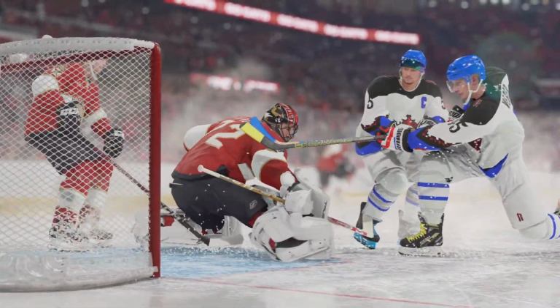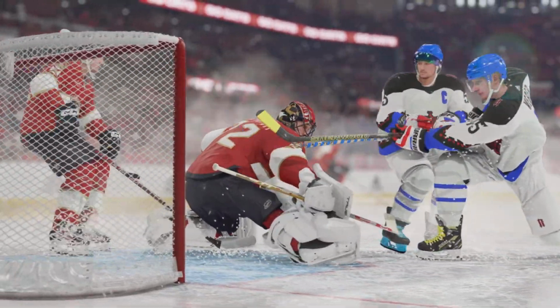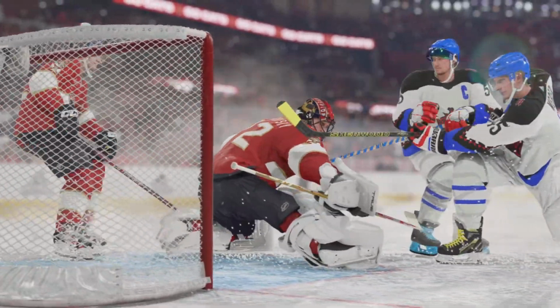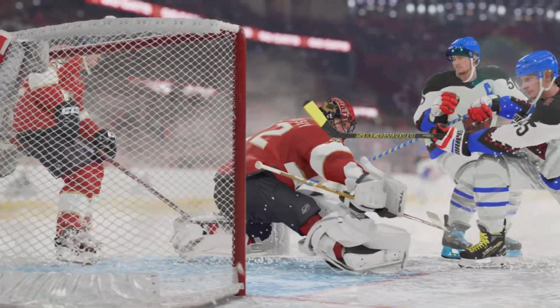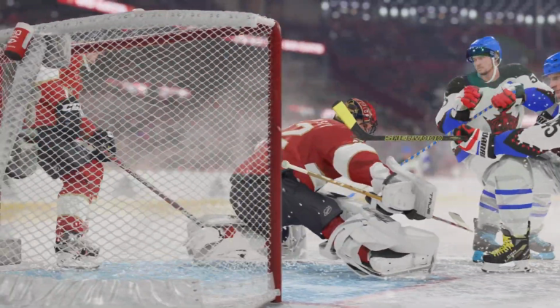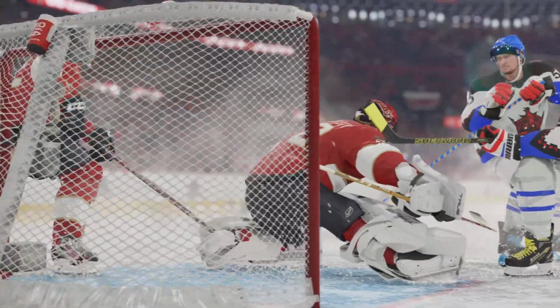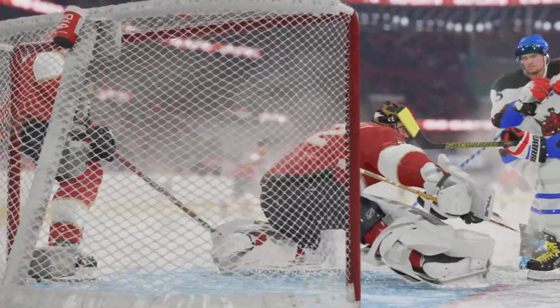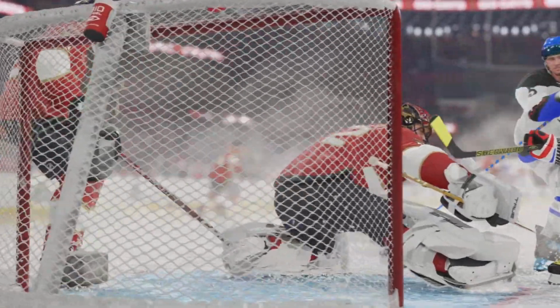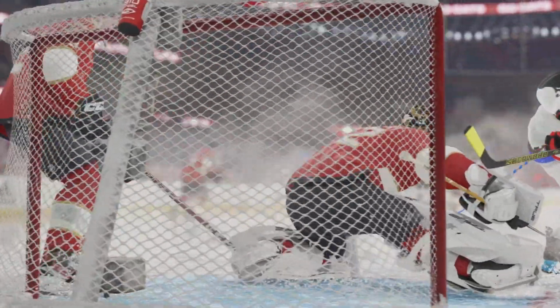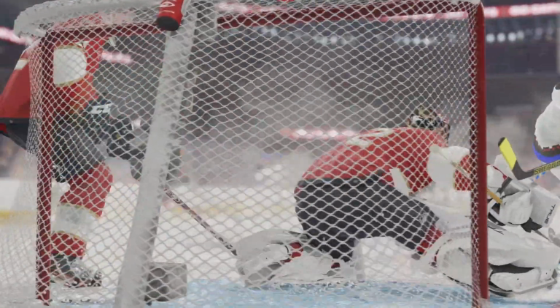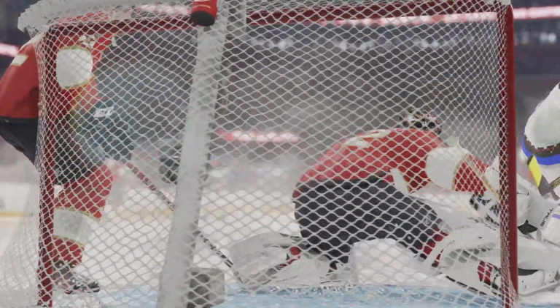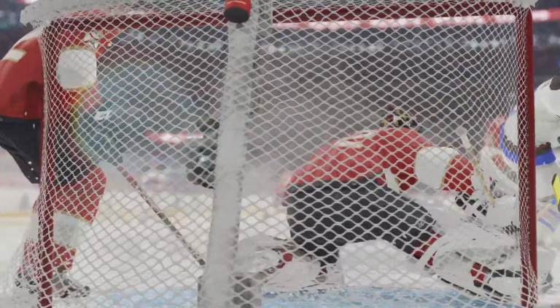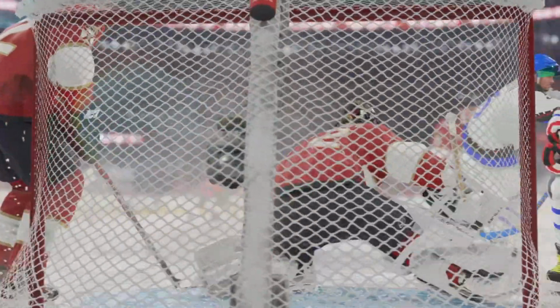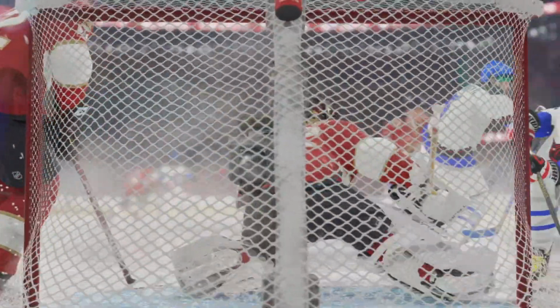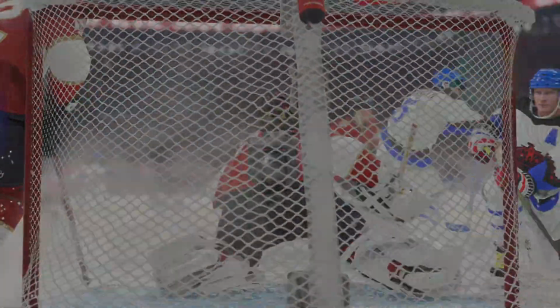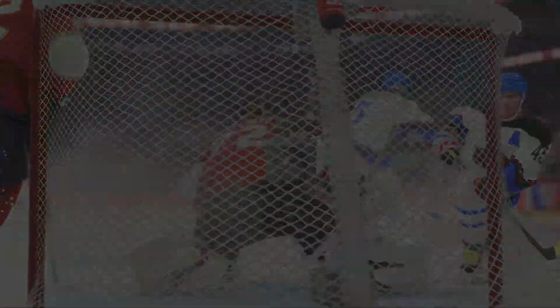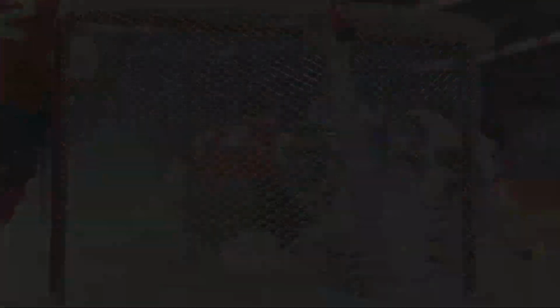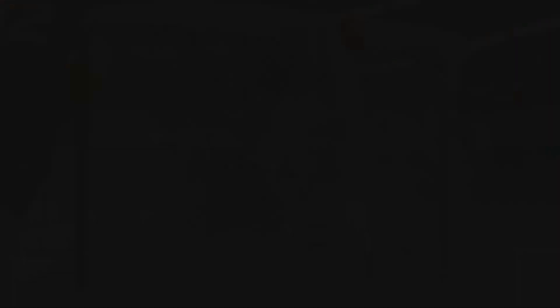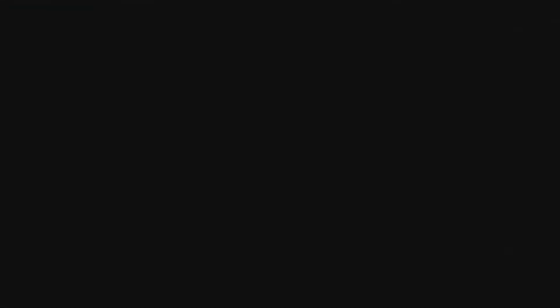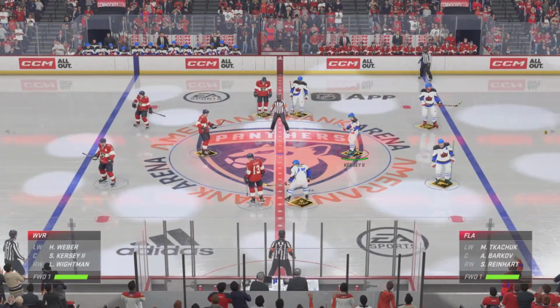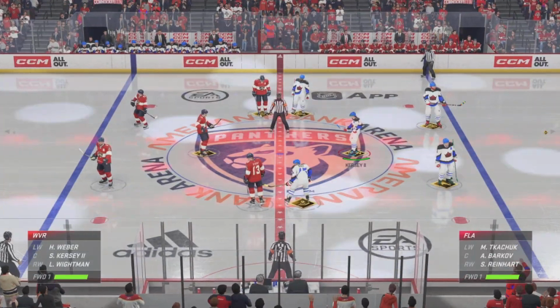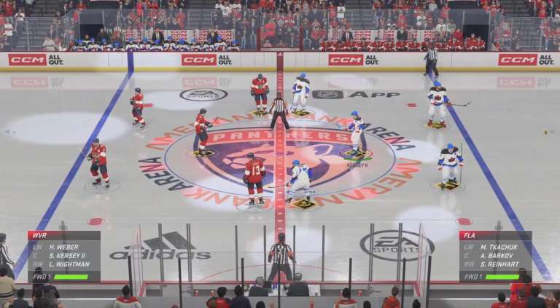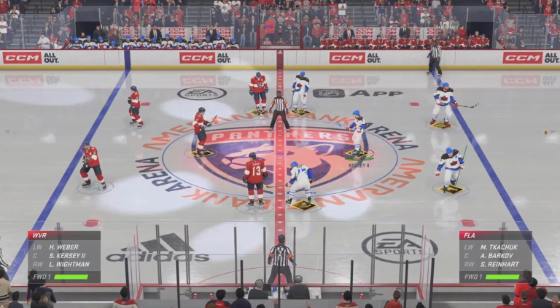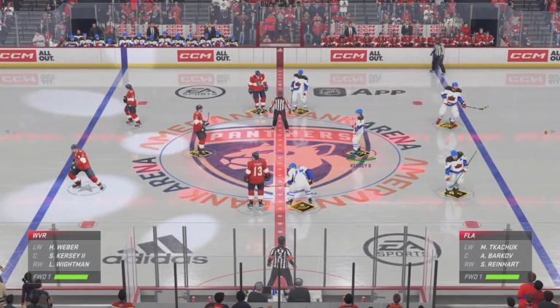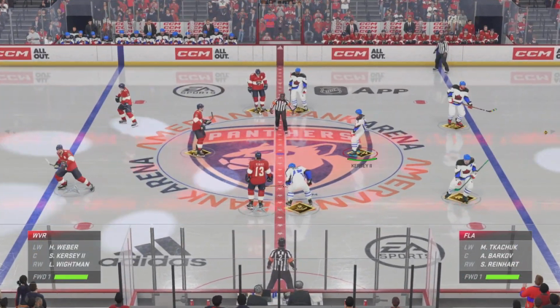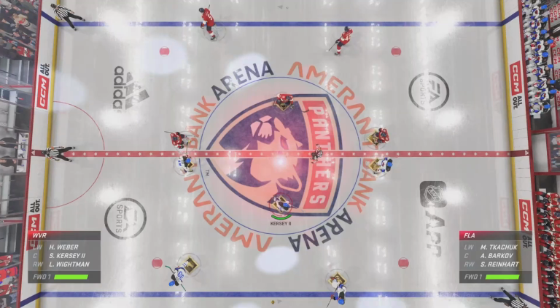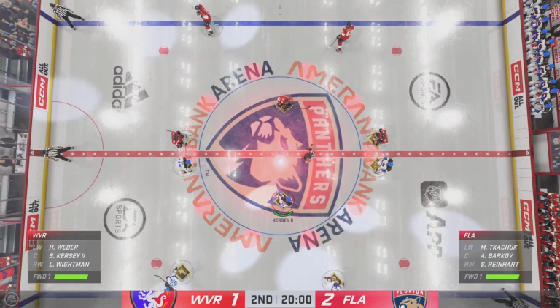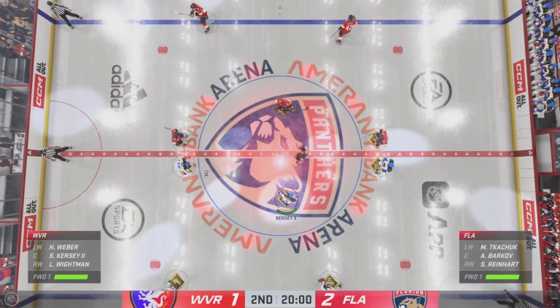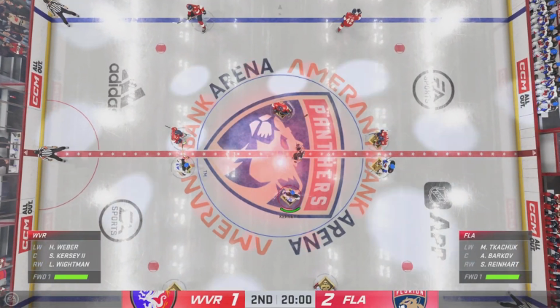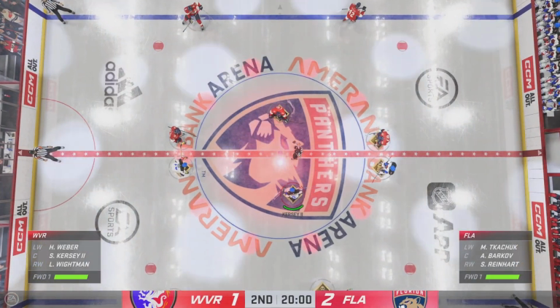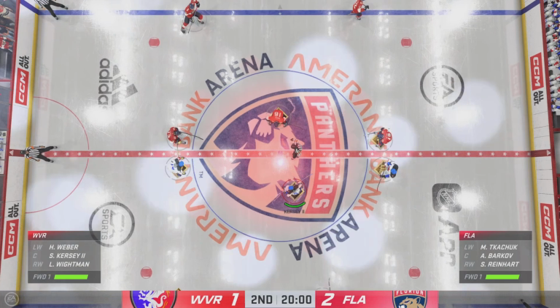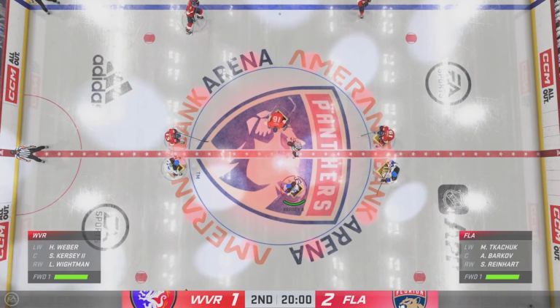They used their speed on this counter attack and gave themselves an odd-man advantage here, James. And what they did was they capitalized. They had multiple looks — they could pass it, they could shoot it. The goaltender couldn't figure it out. And we are just moments away from the start of period number two.